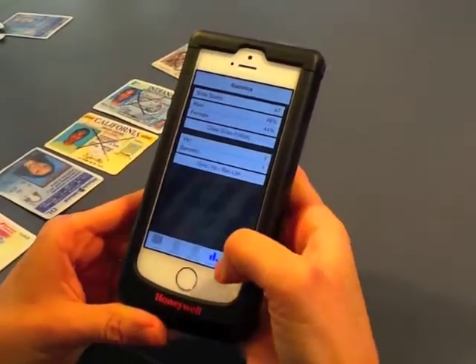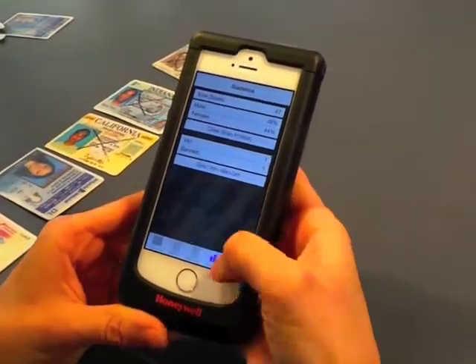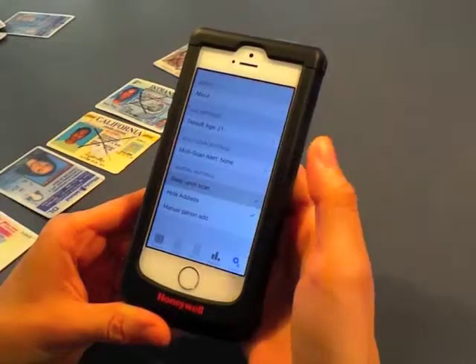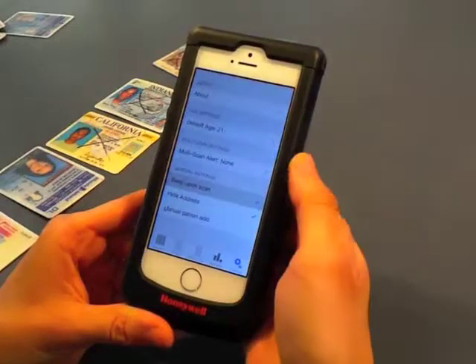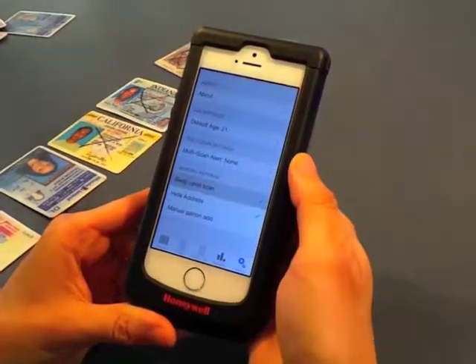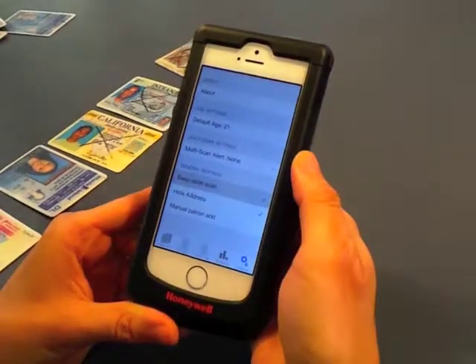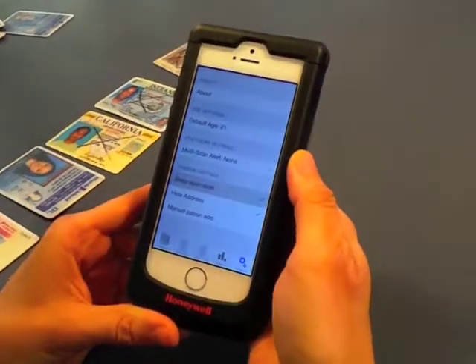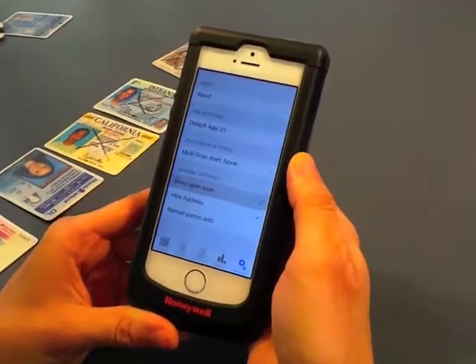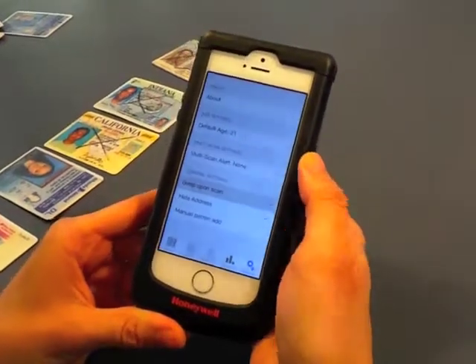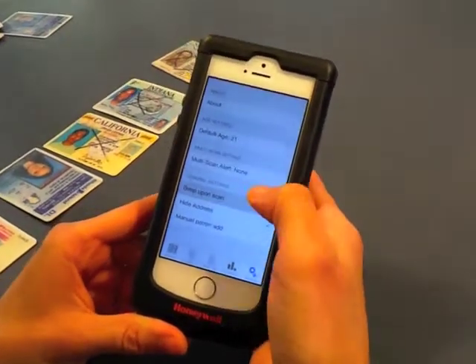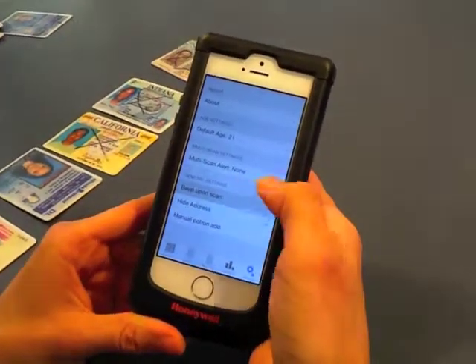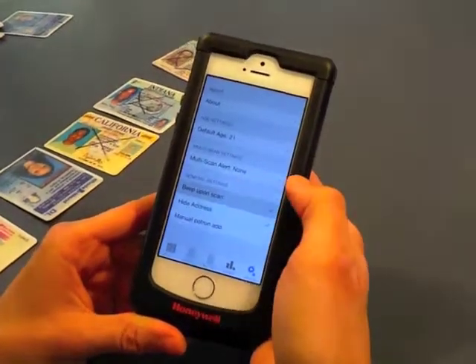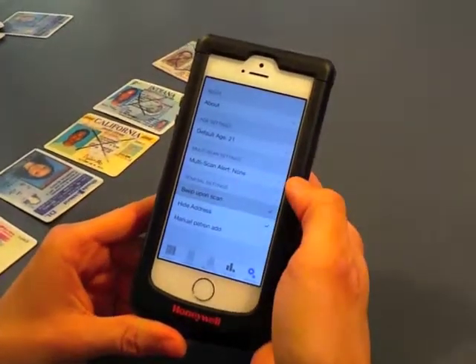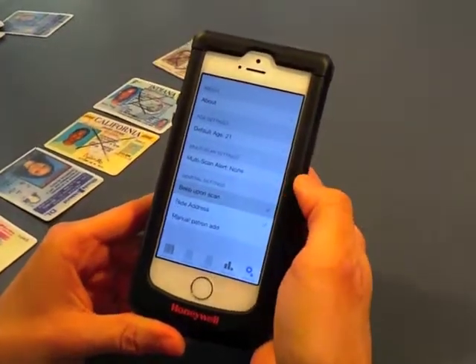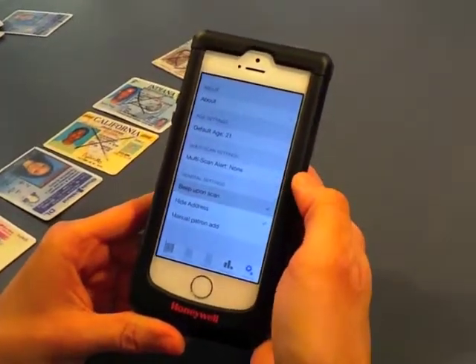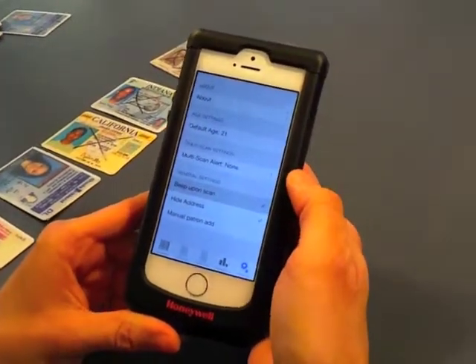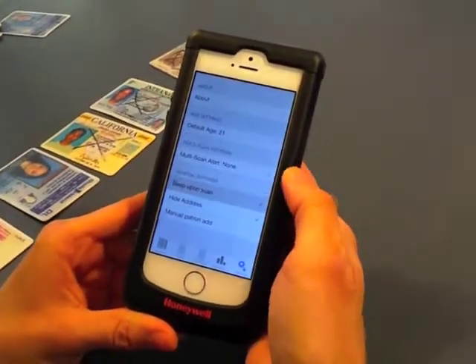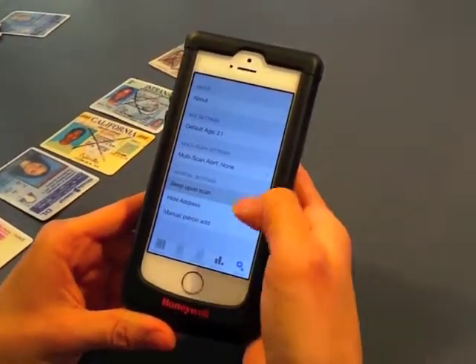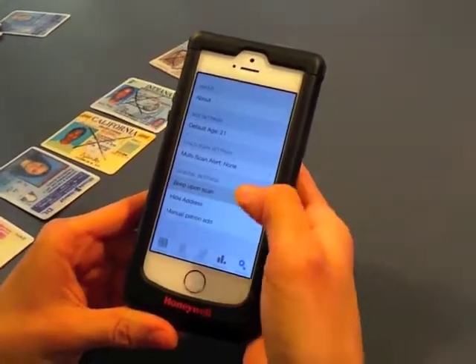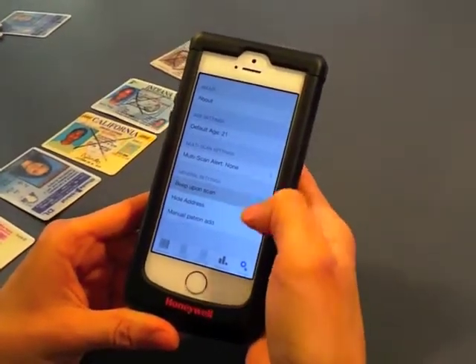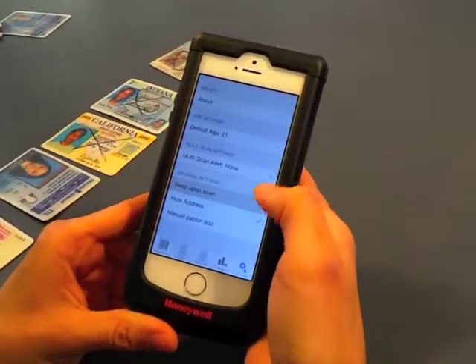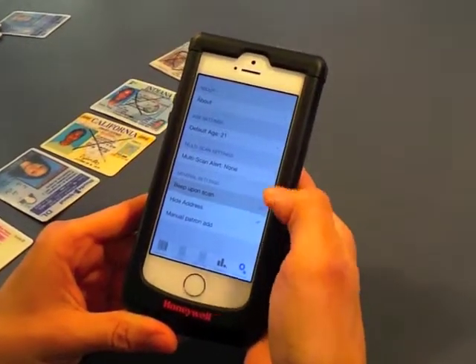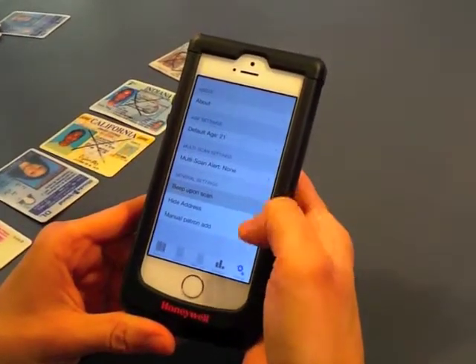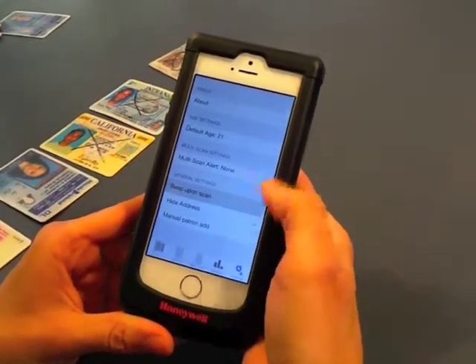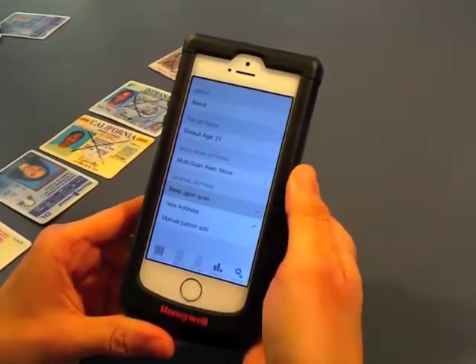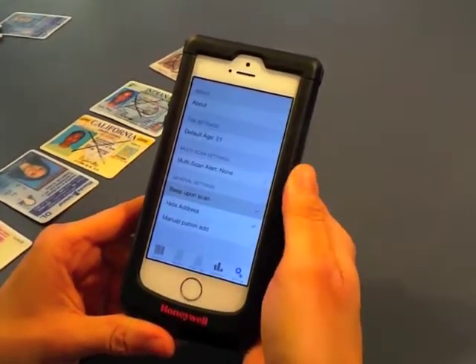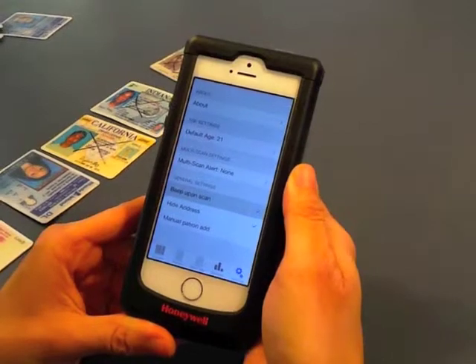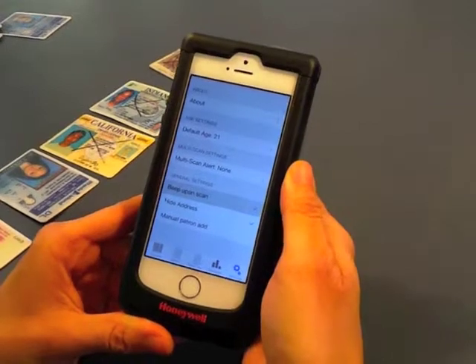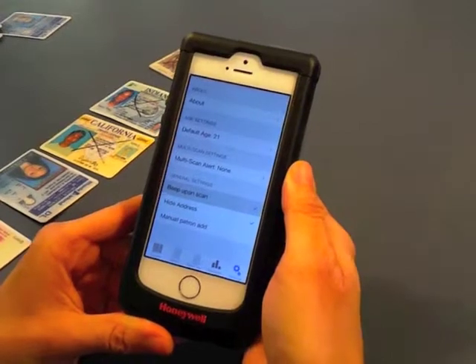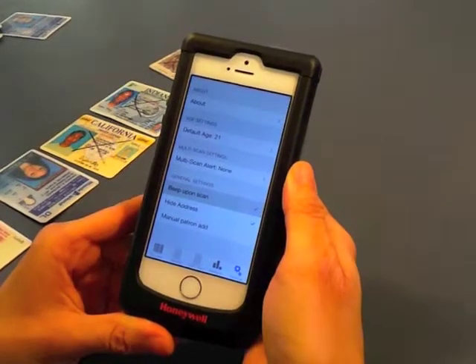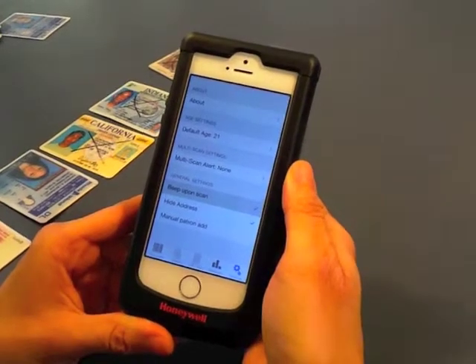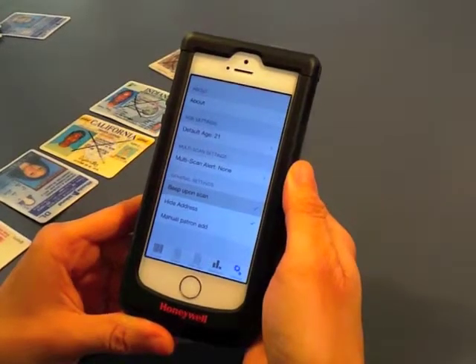You can also change different settings on the device like our multi-scan alert, hide a patron's address, or manually add a patron.